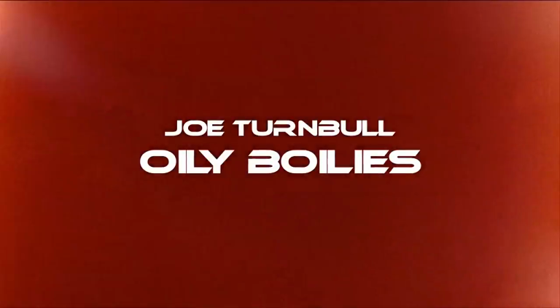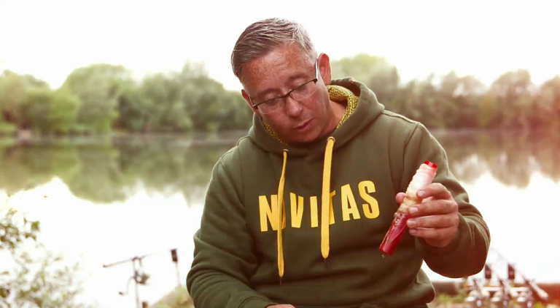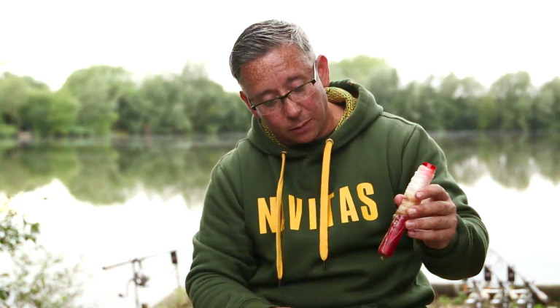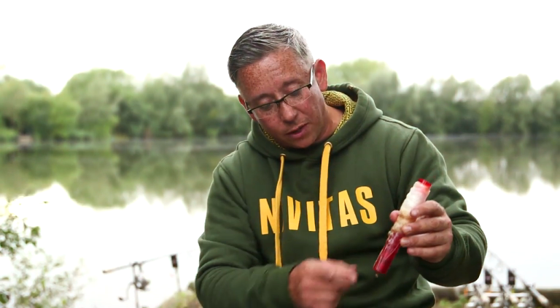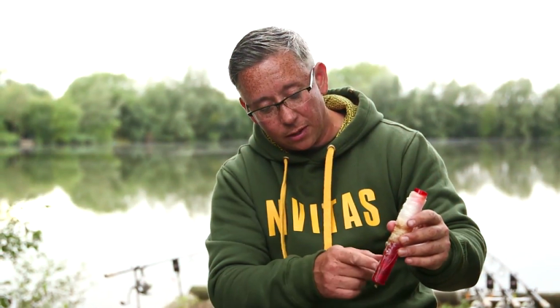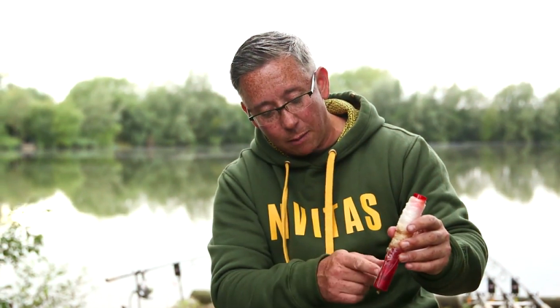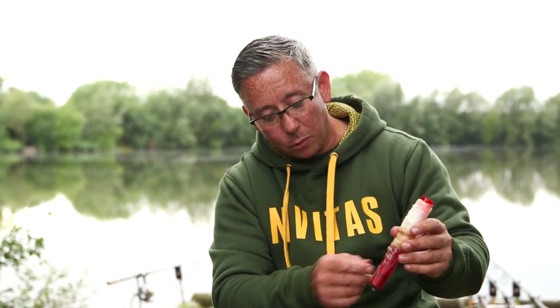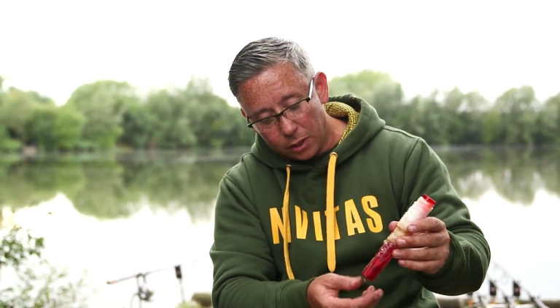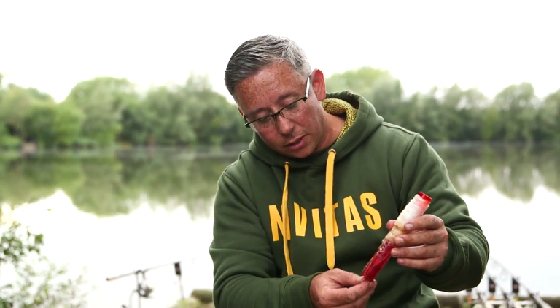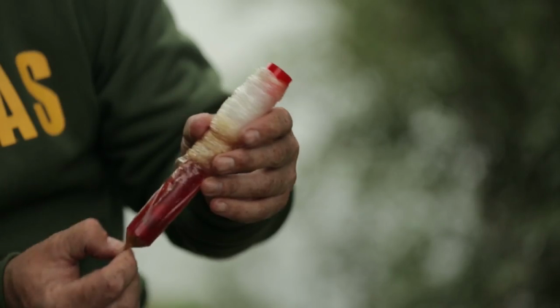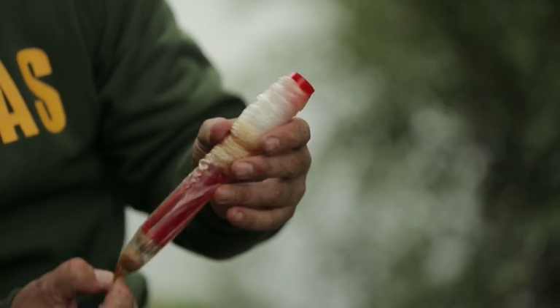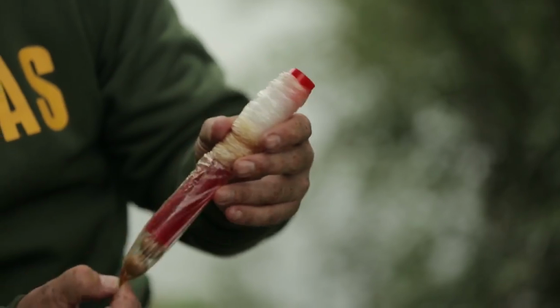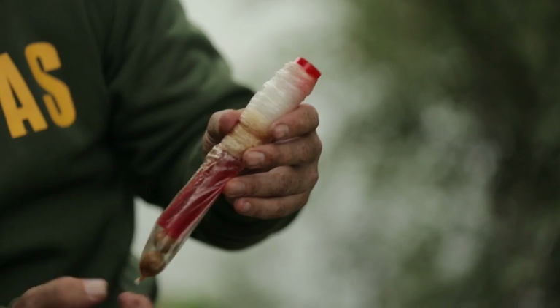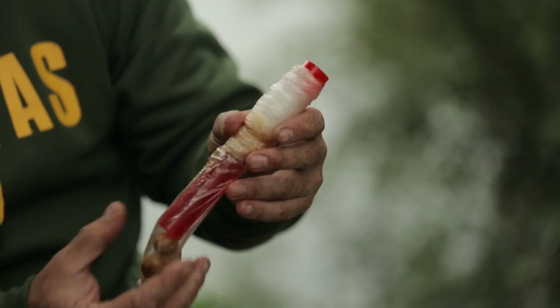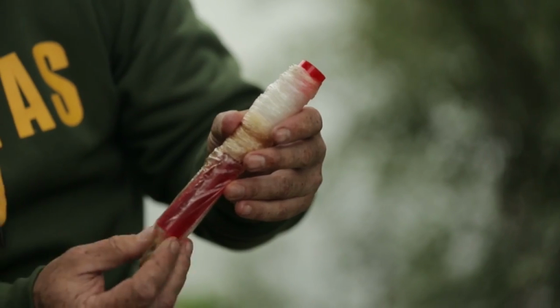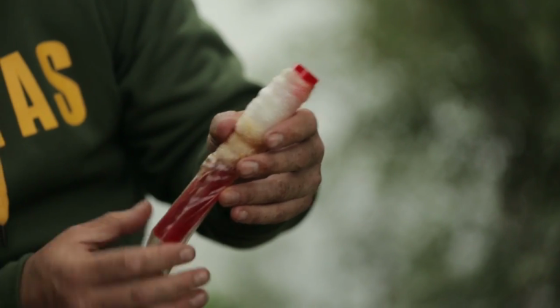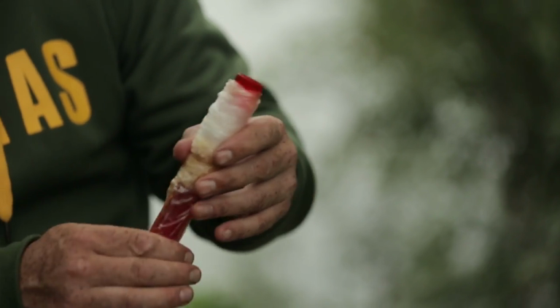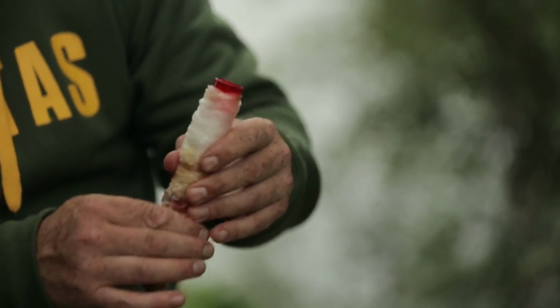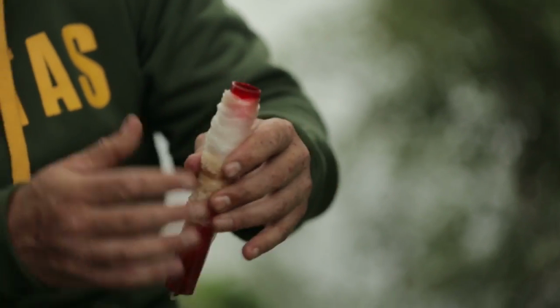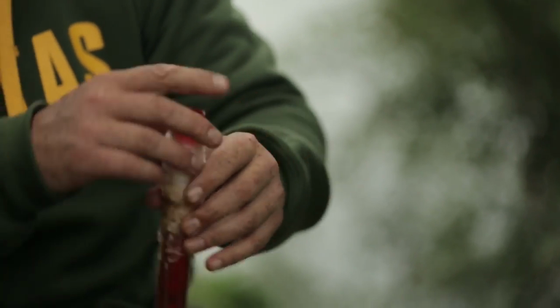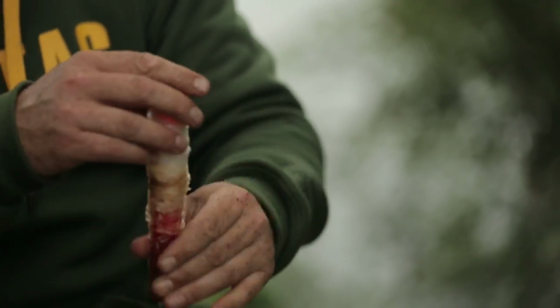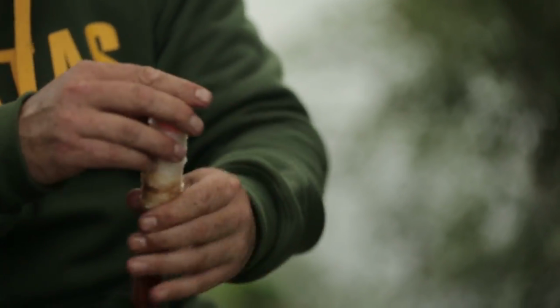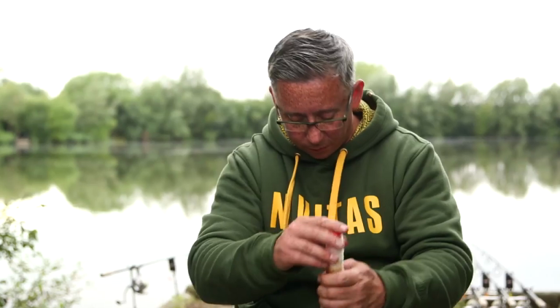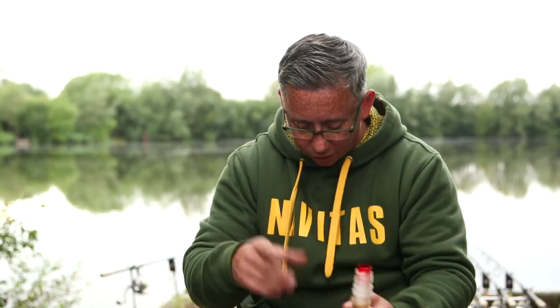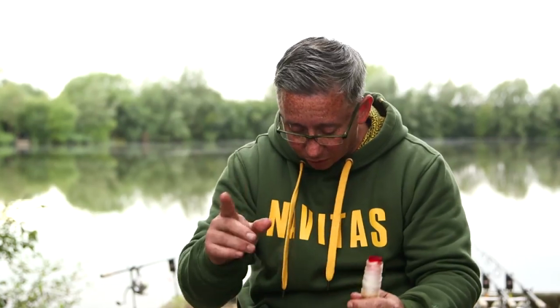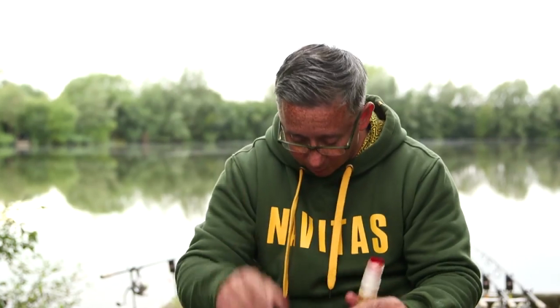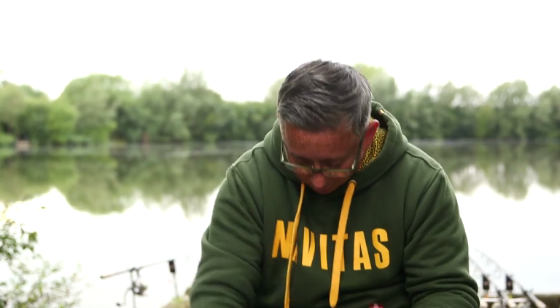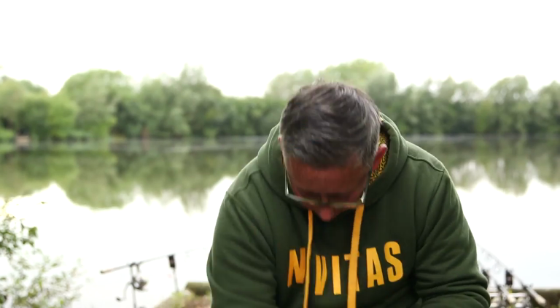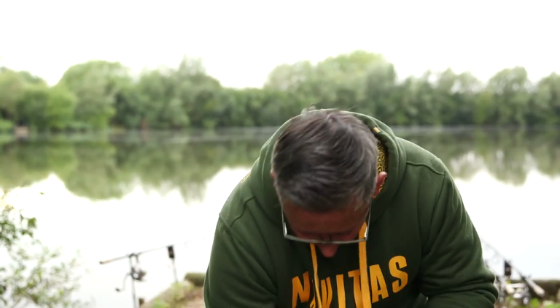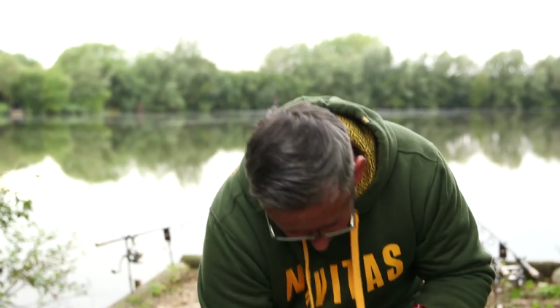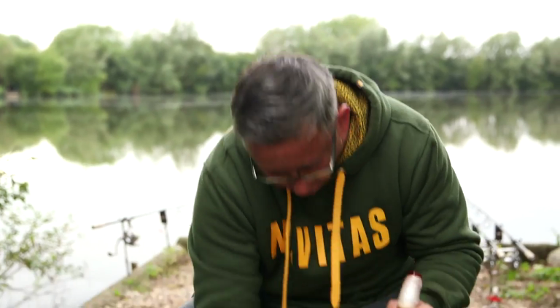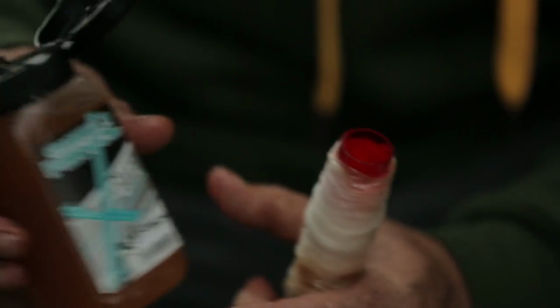A quick tip for you: a couple of boilies in a solid PVA bag that comes on the tube, similar to the mesh but not solid.